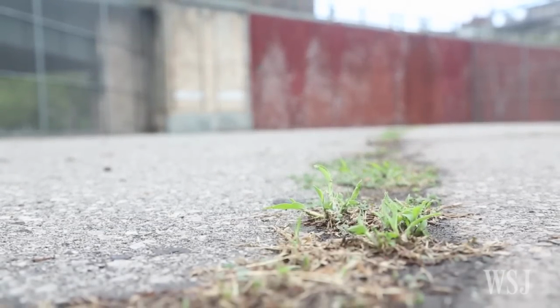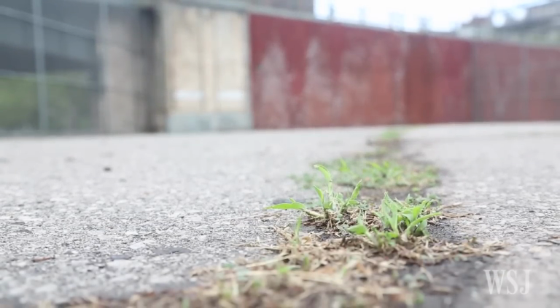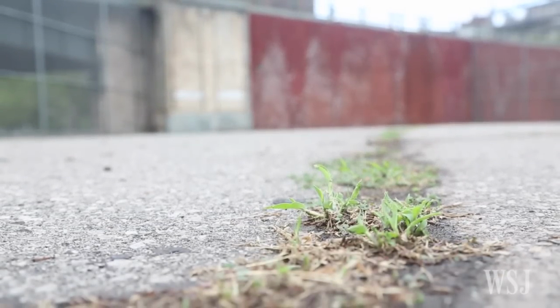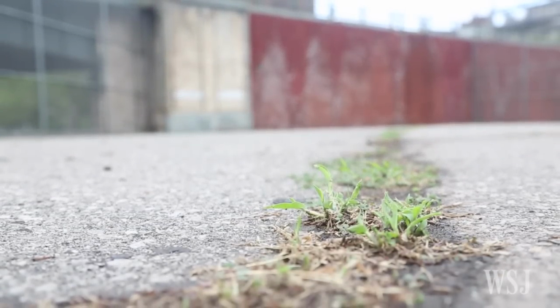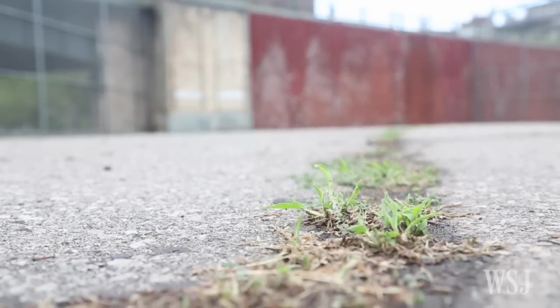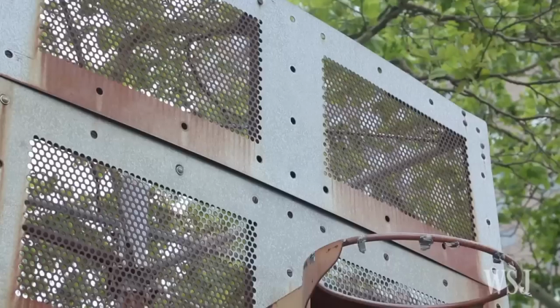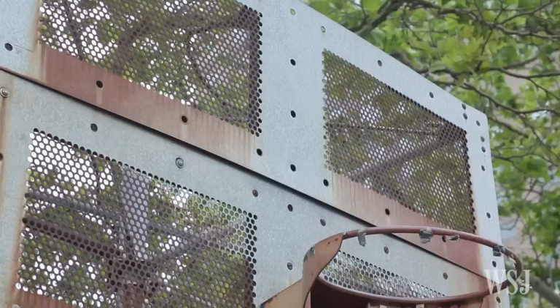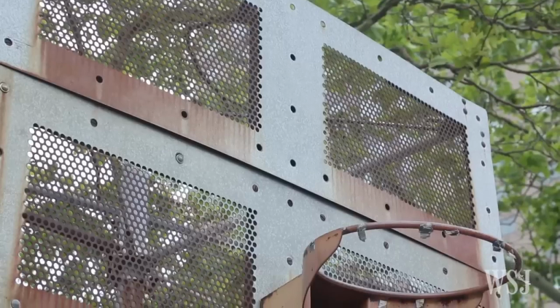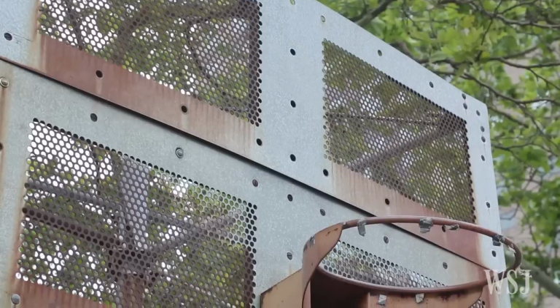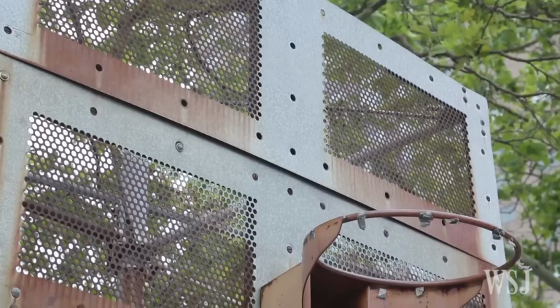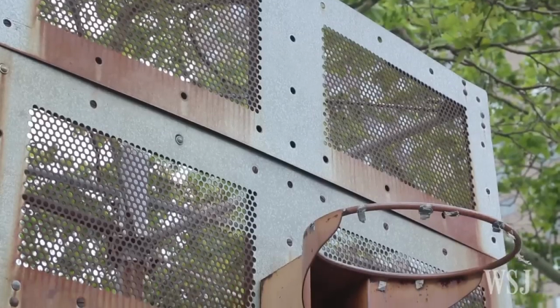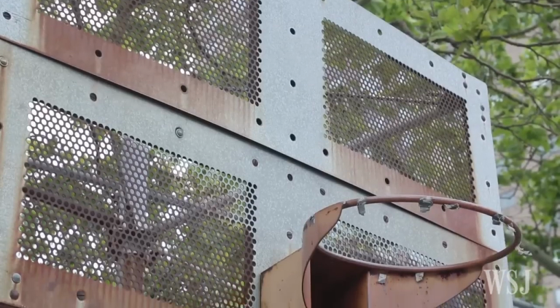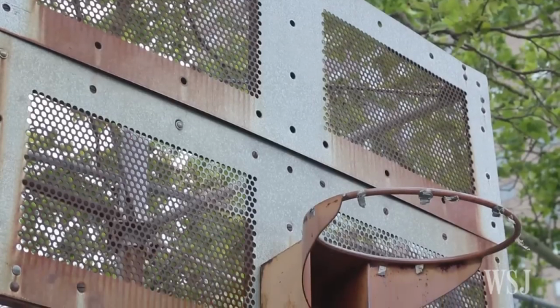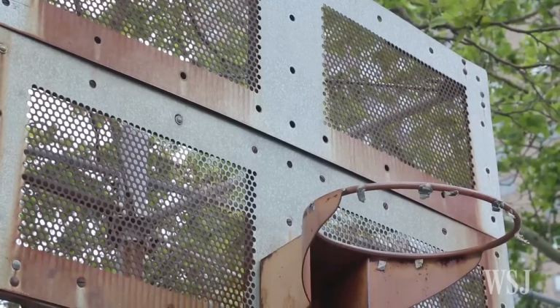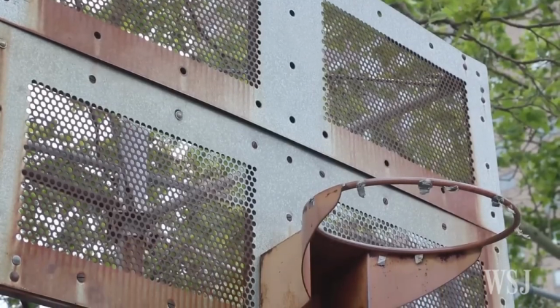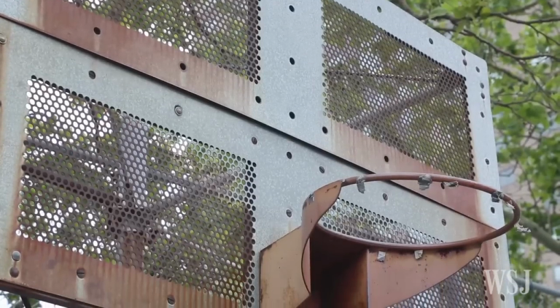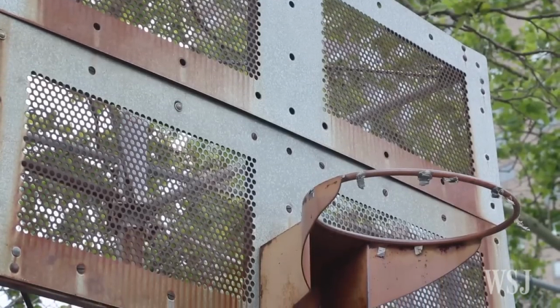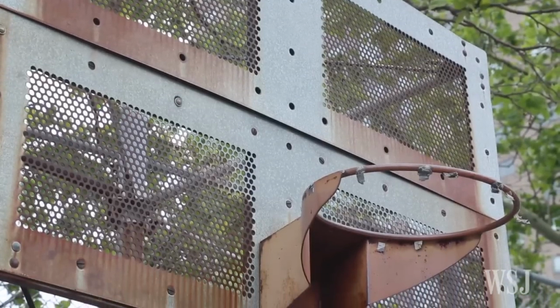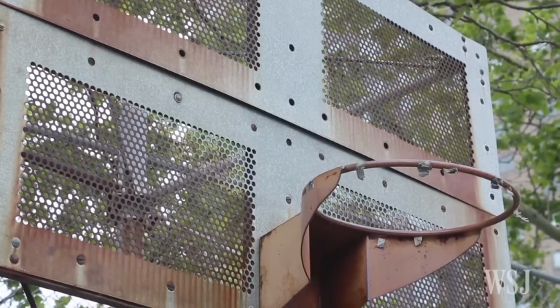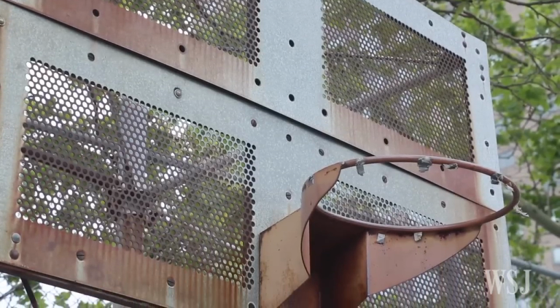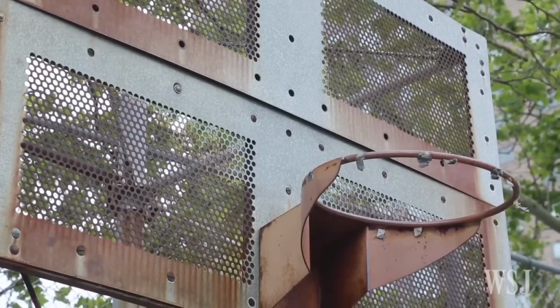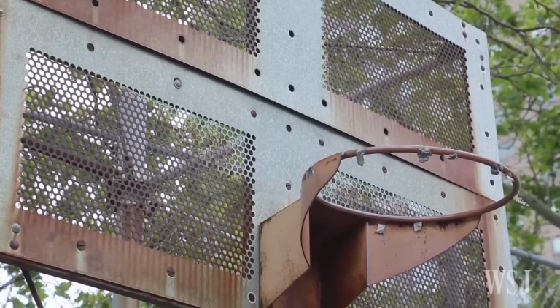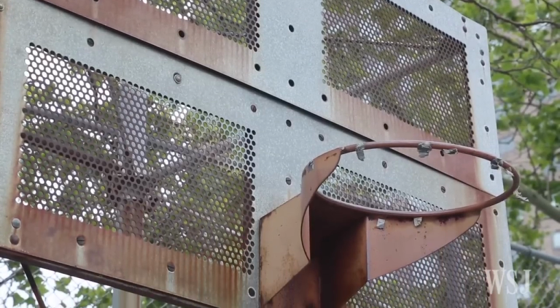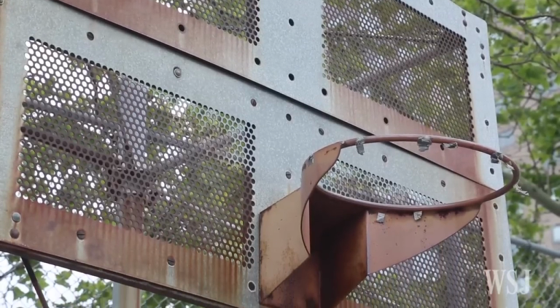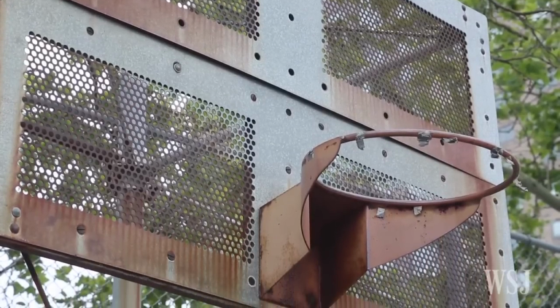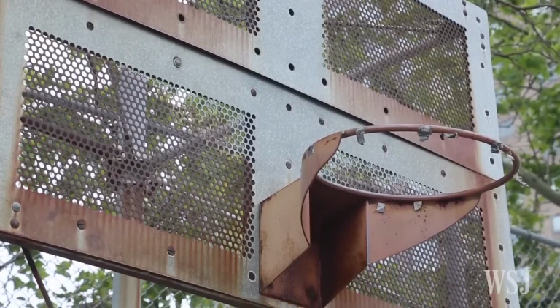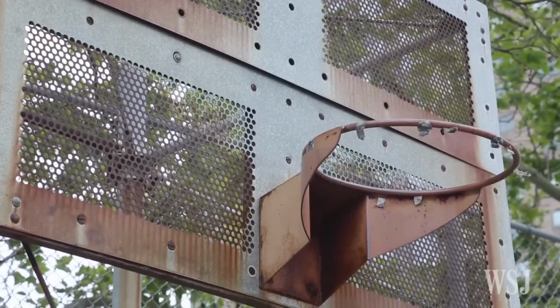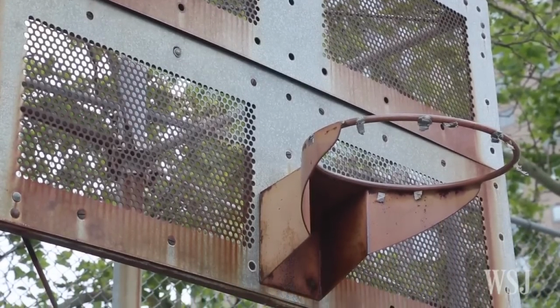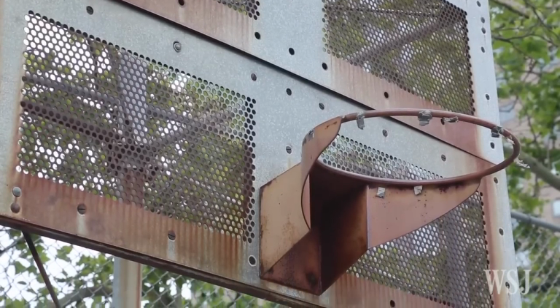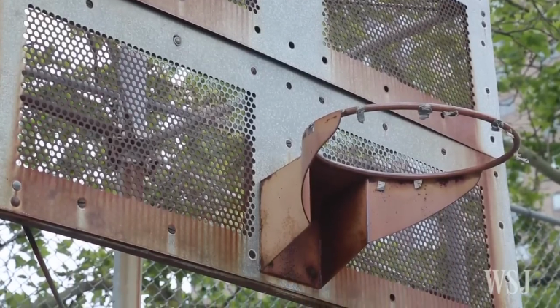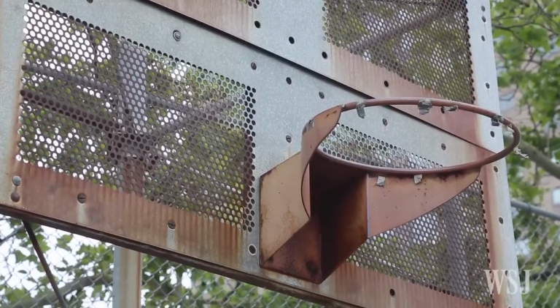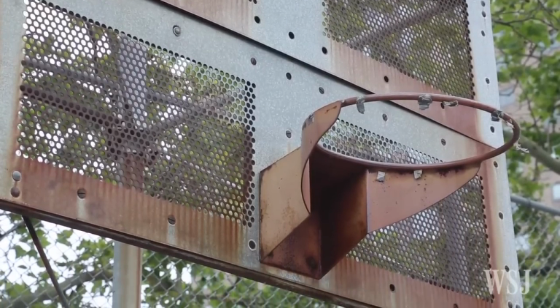The third category is quality of the basket. Is the rim or the backboard rickety? Is it bent? Is it both?